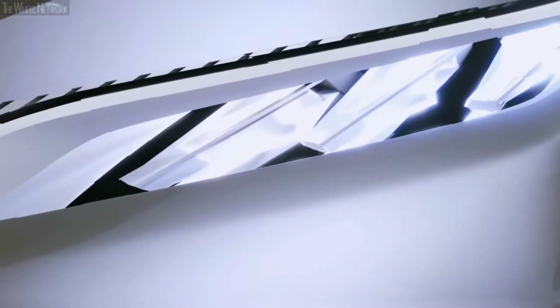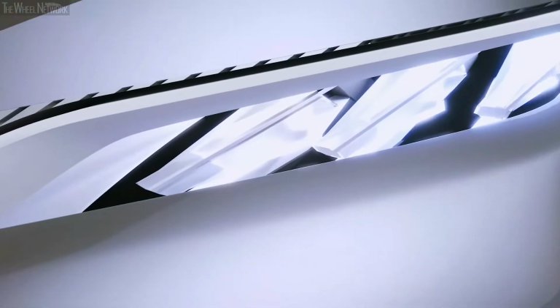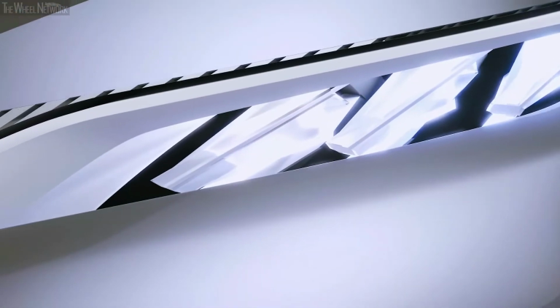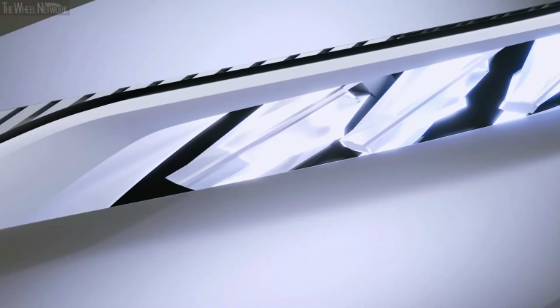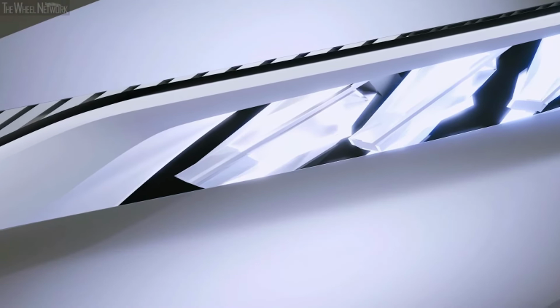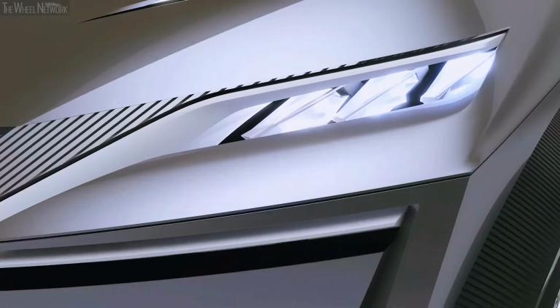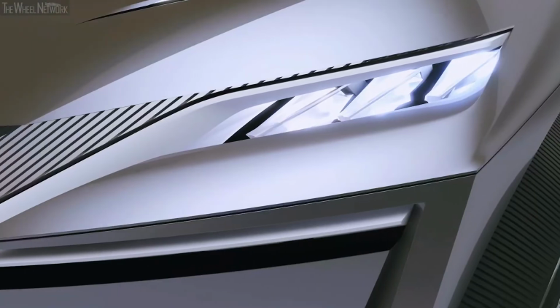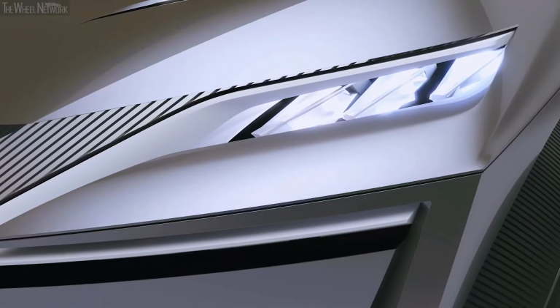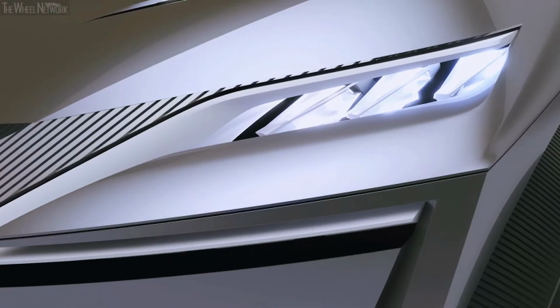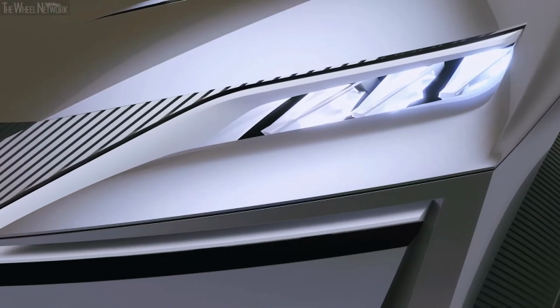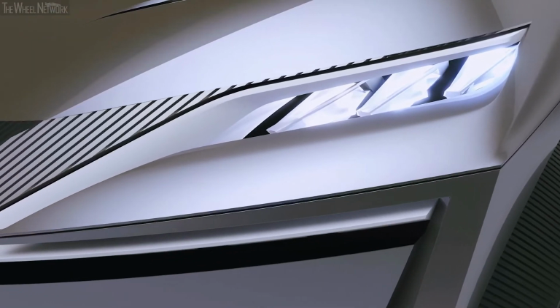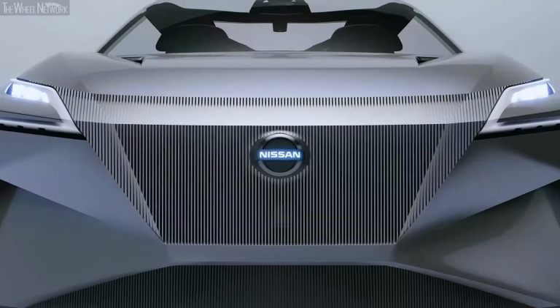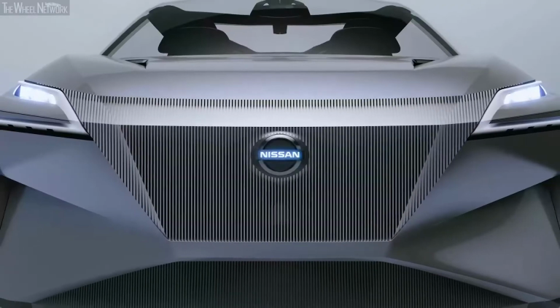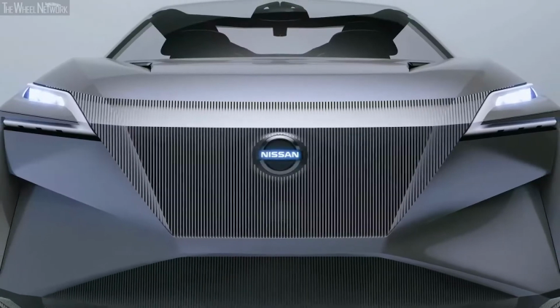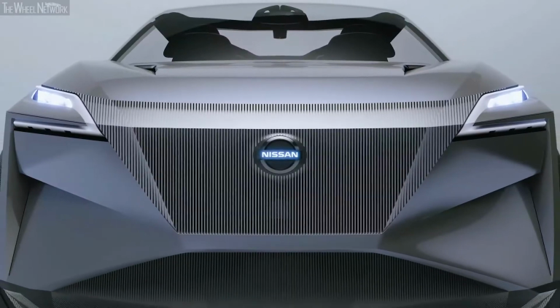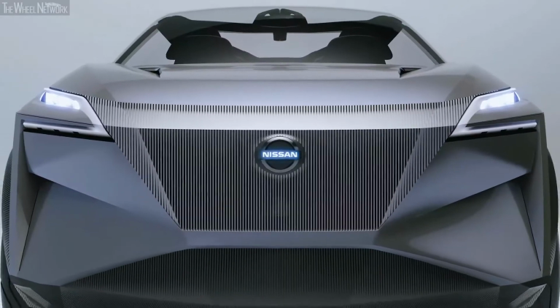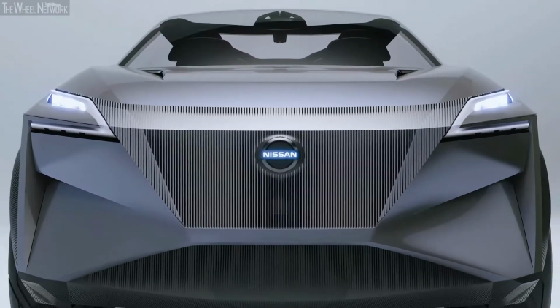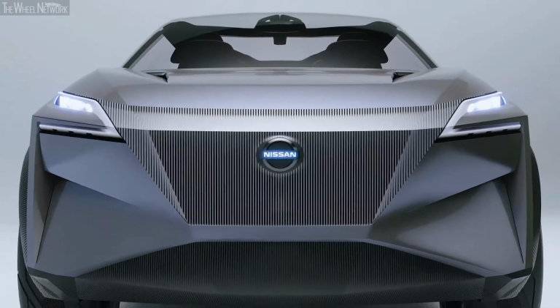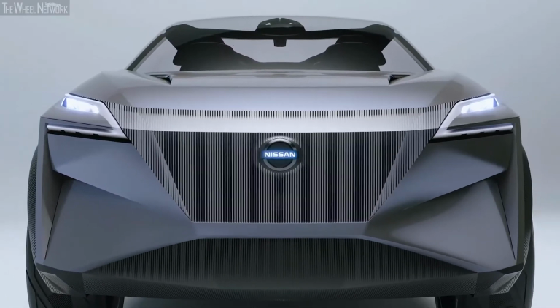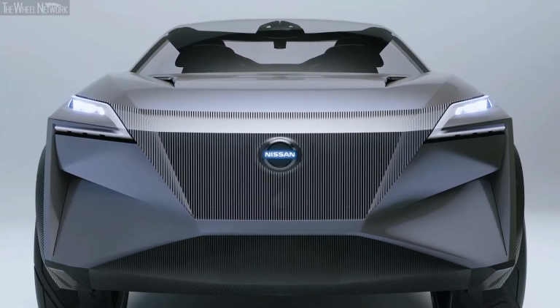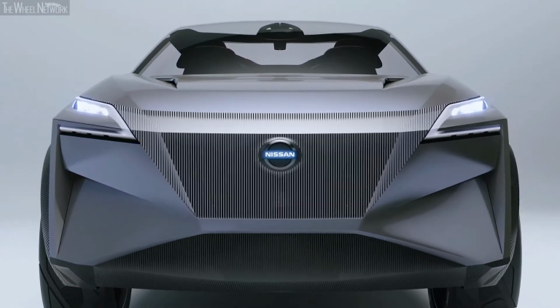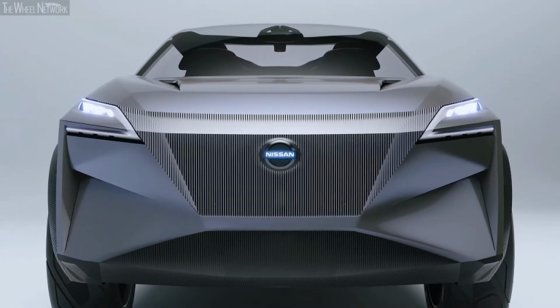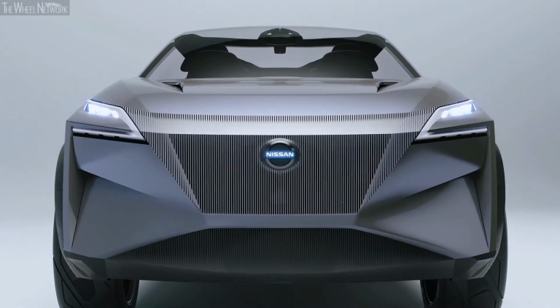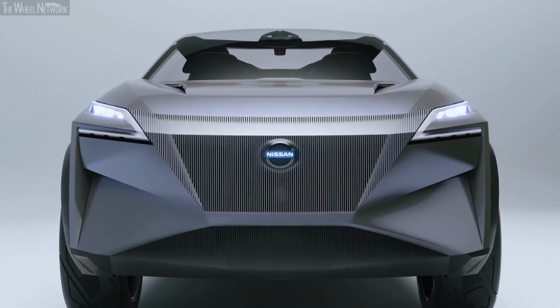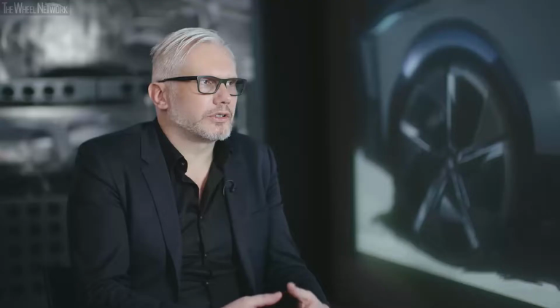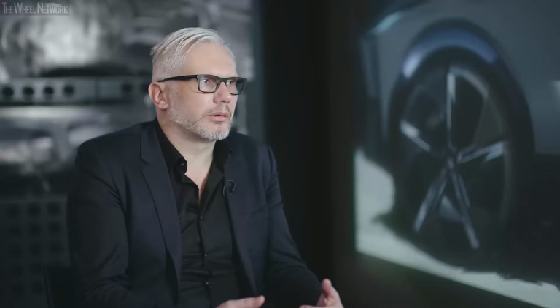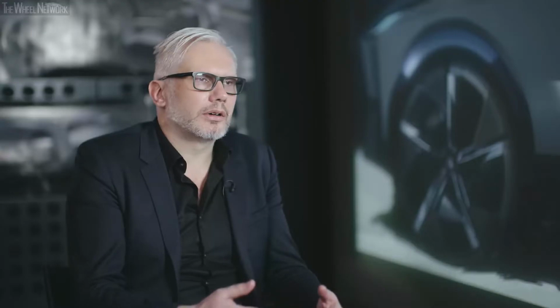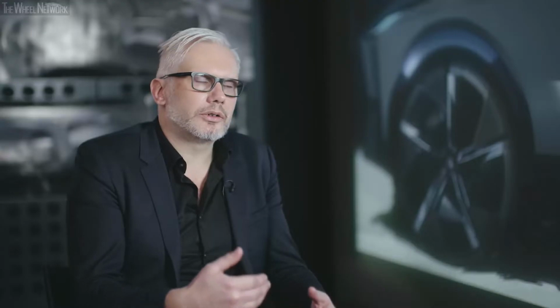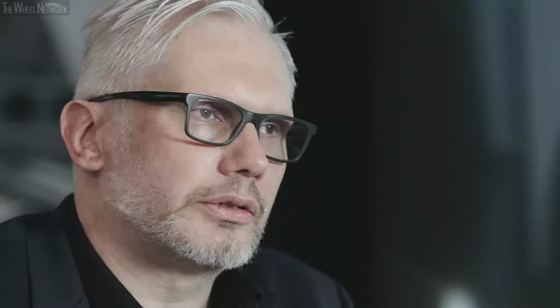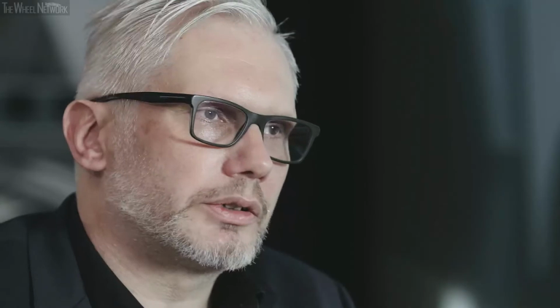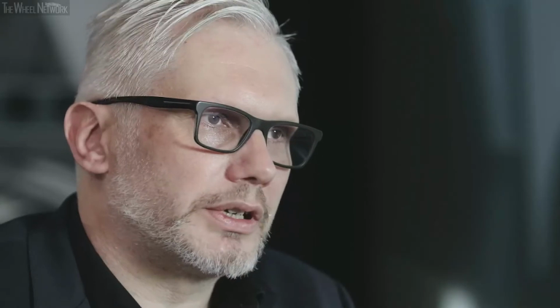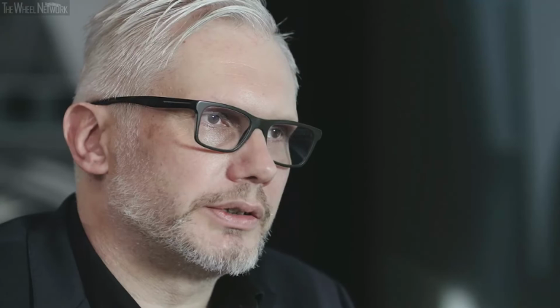We're capturing some of the signatures like our V-Motion grille, taking them to a new level to show our future expressions.